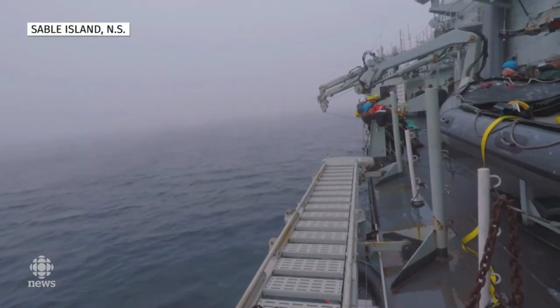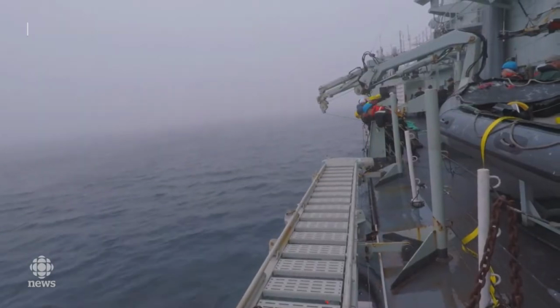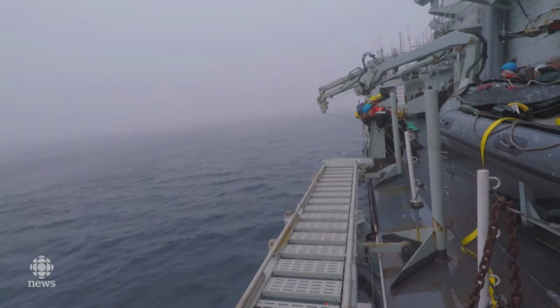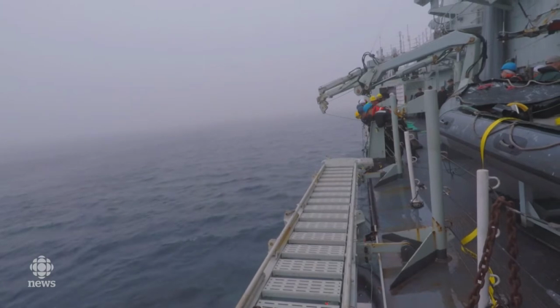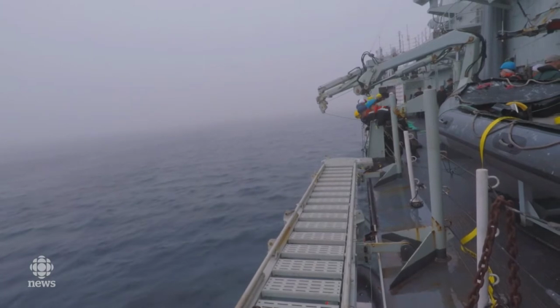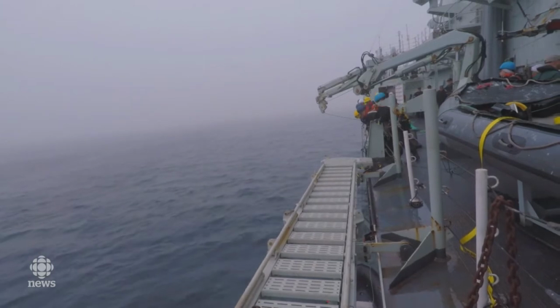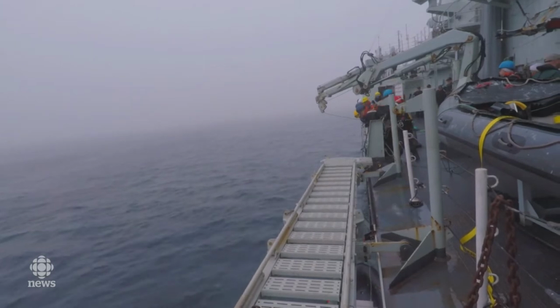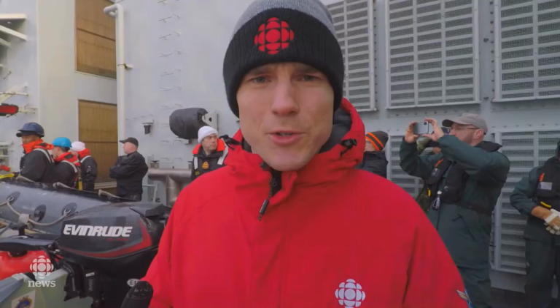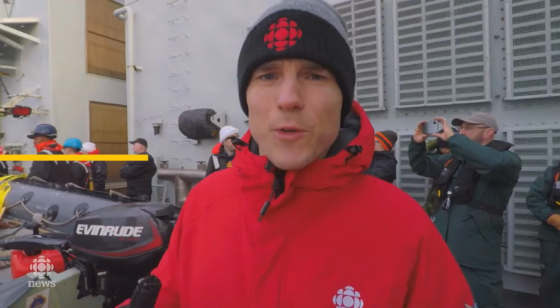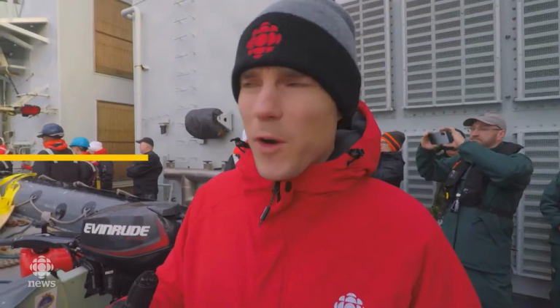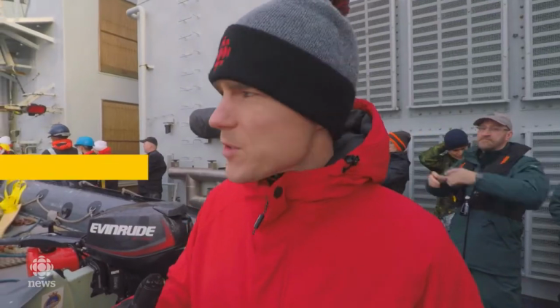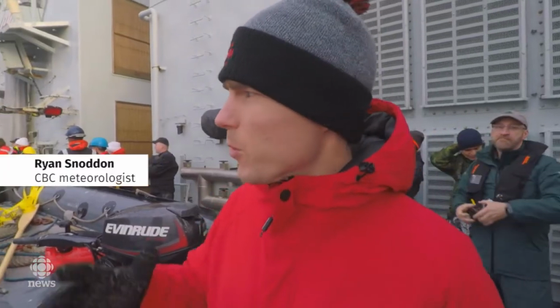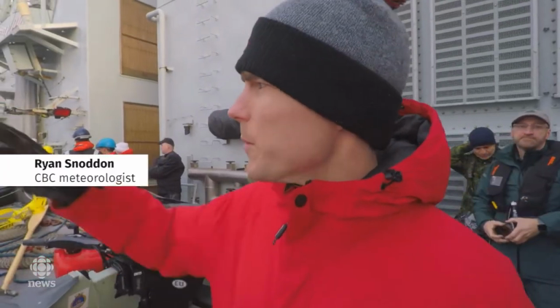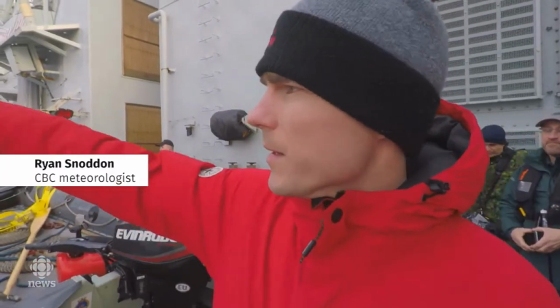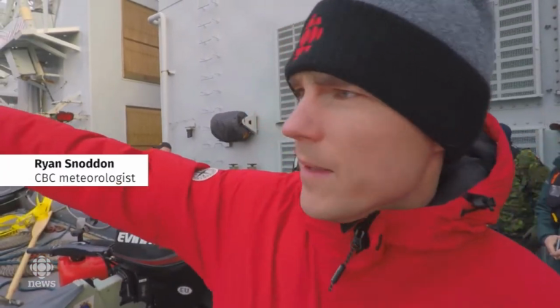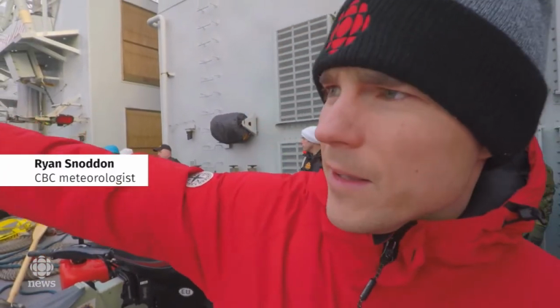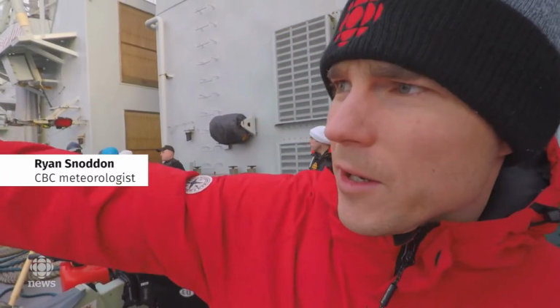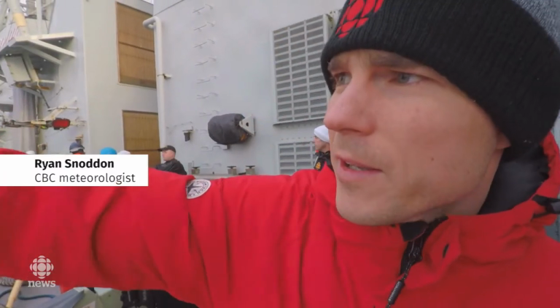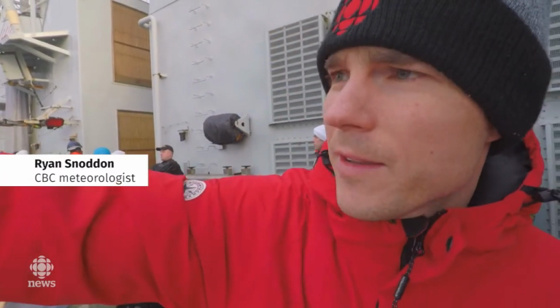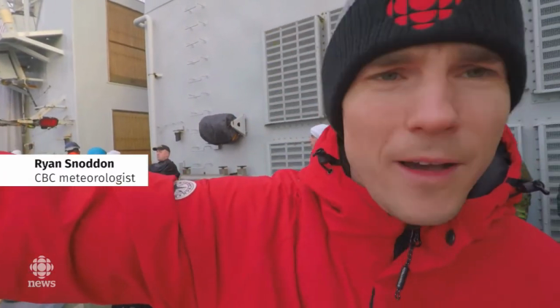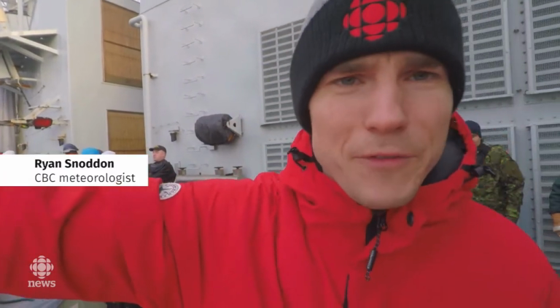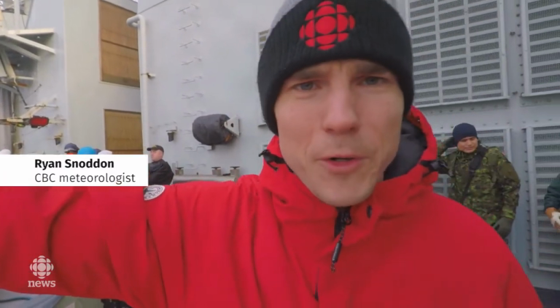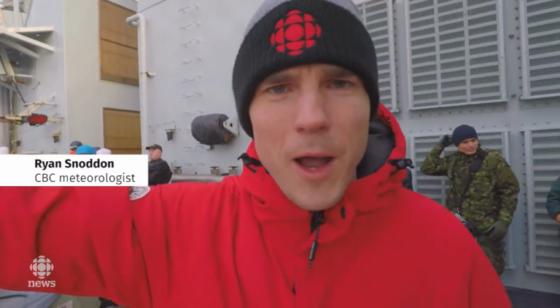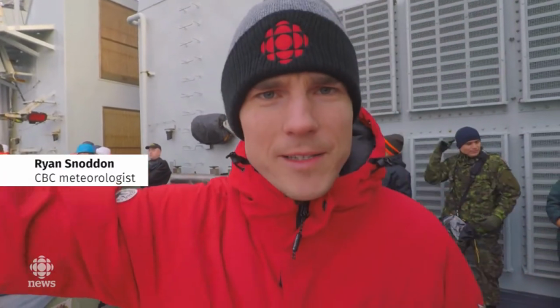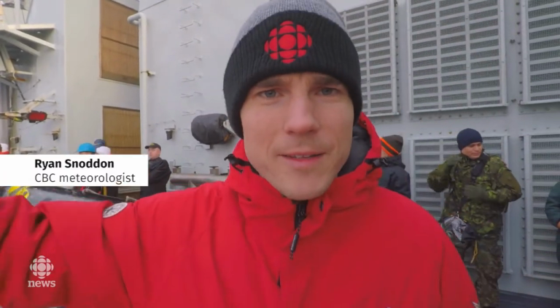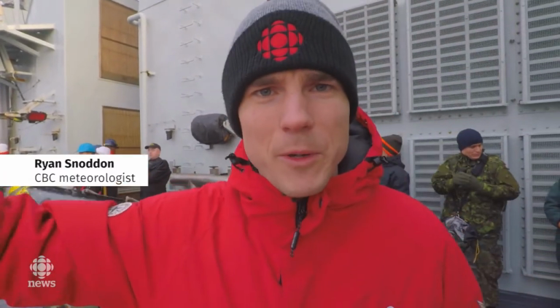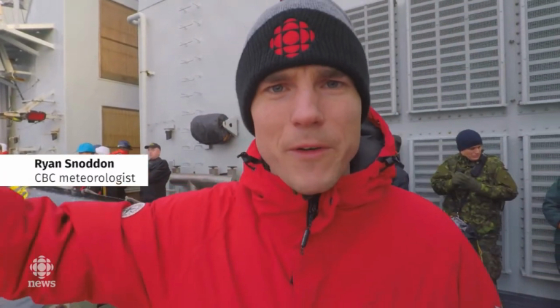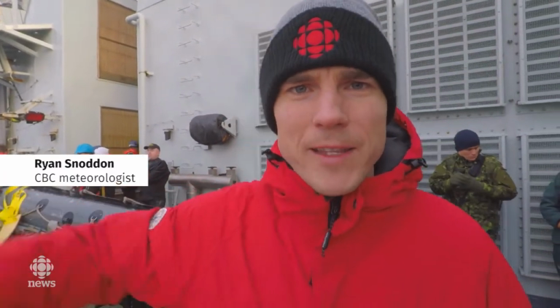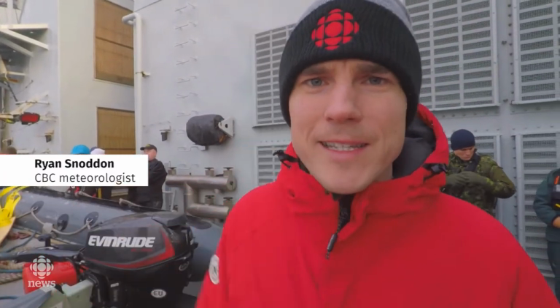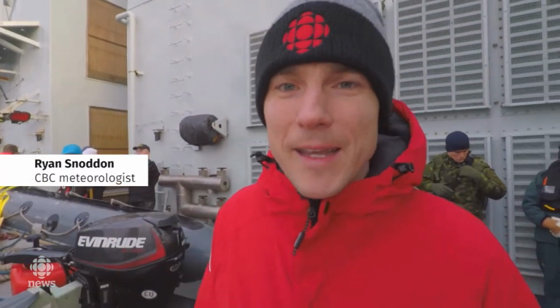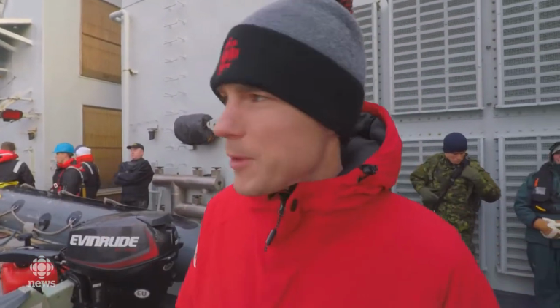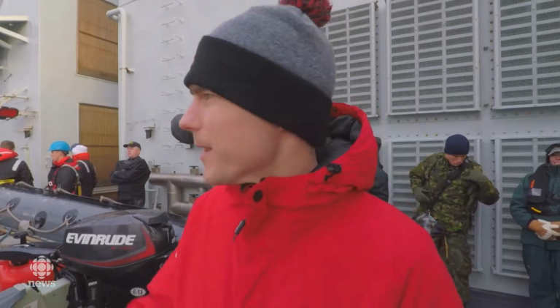Fog has obviously been an issue so far this morning, but look, off to the horizon, you can finally see Sable Island.